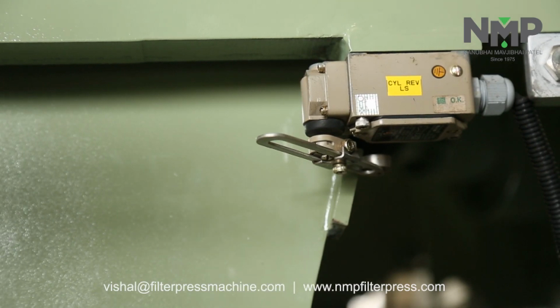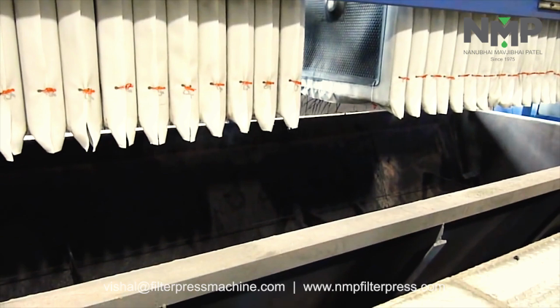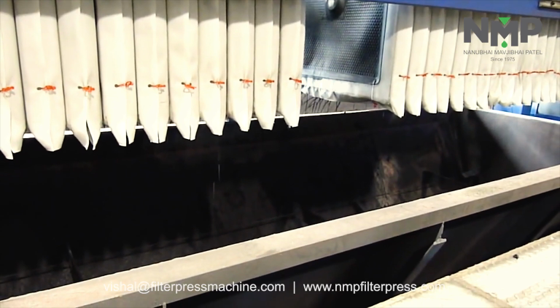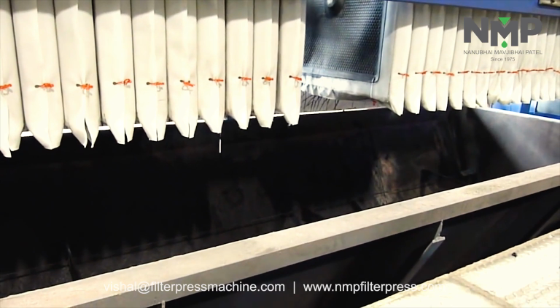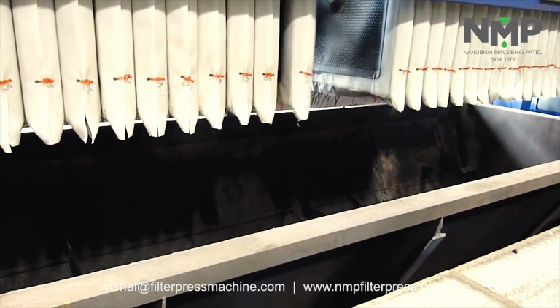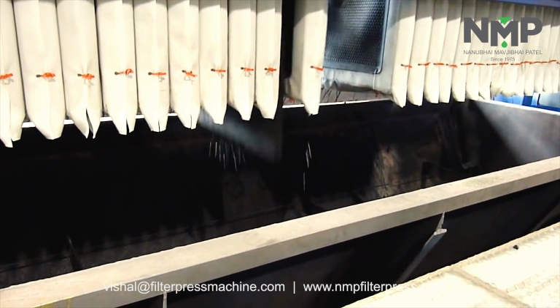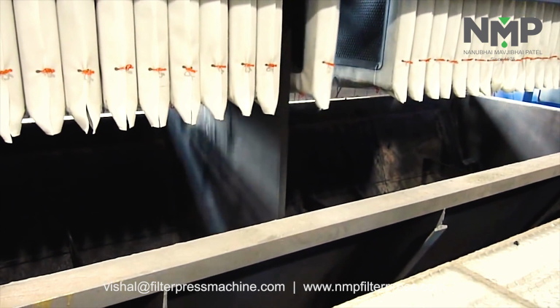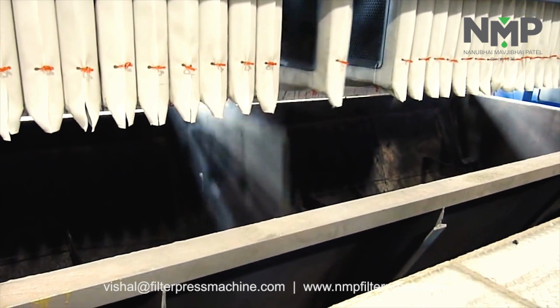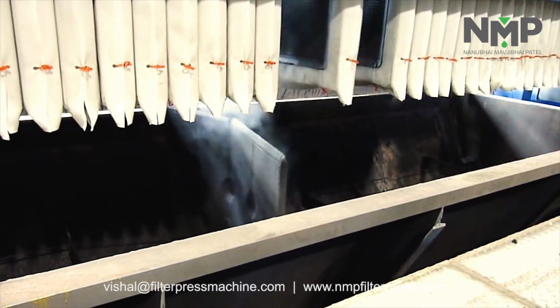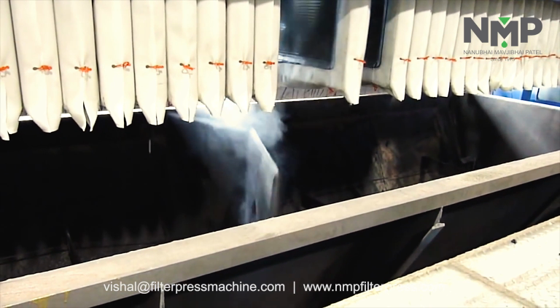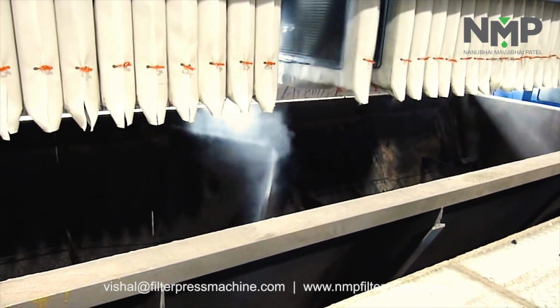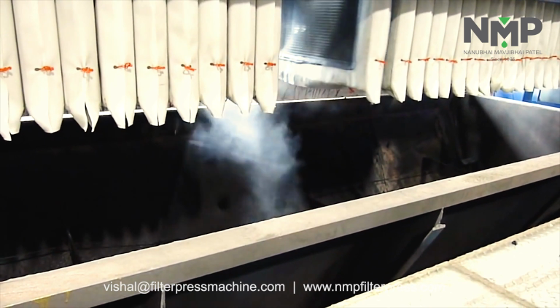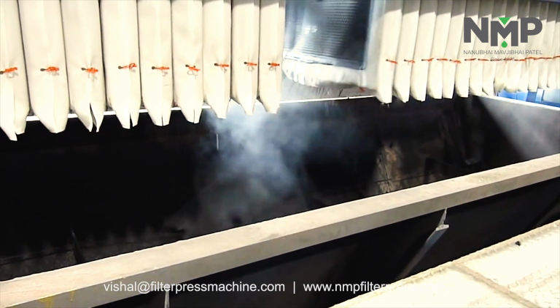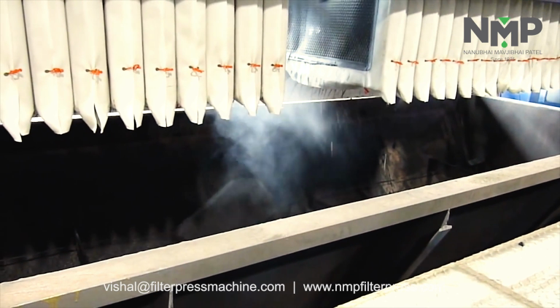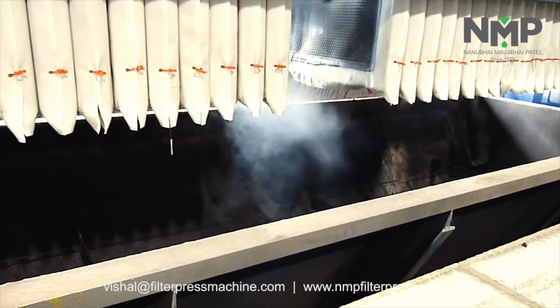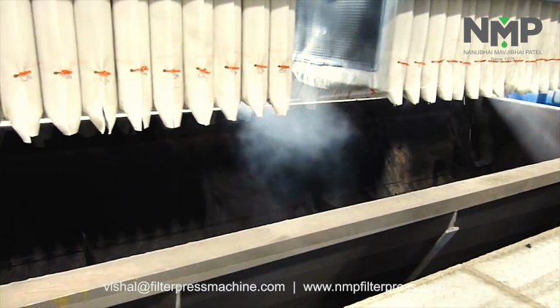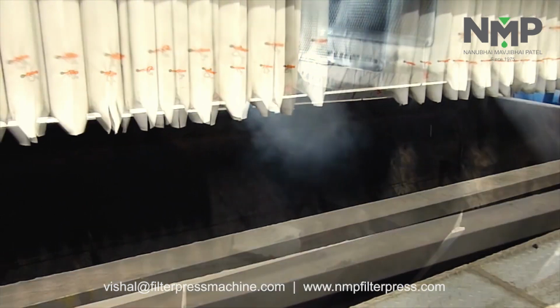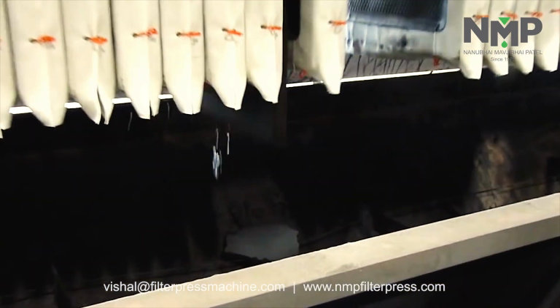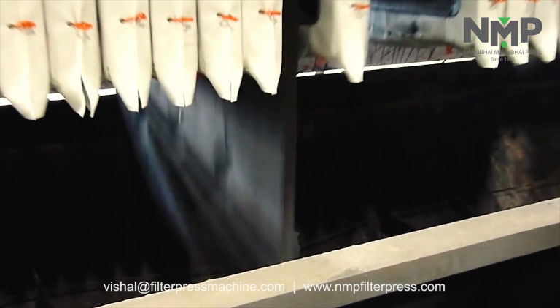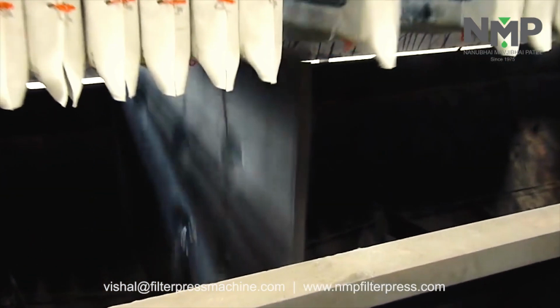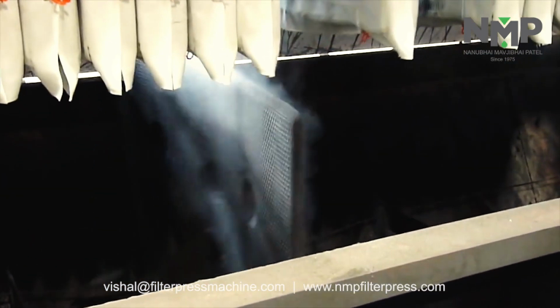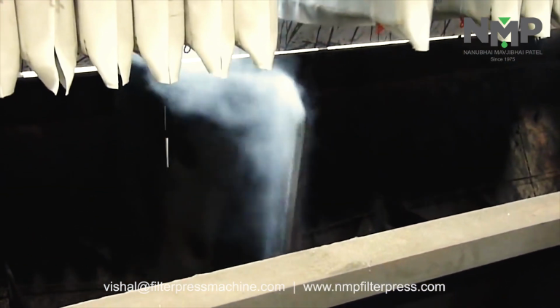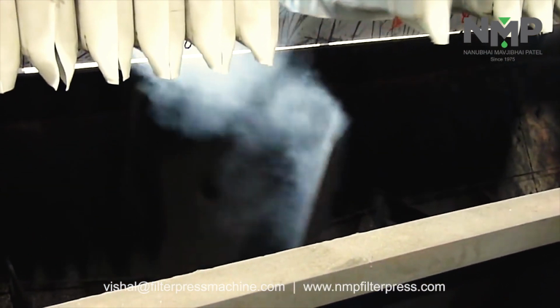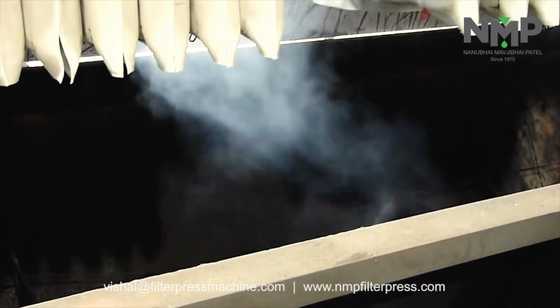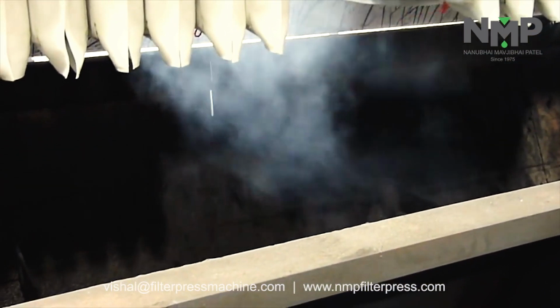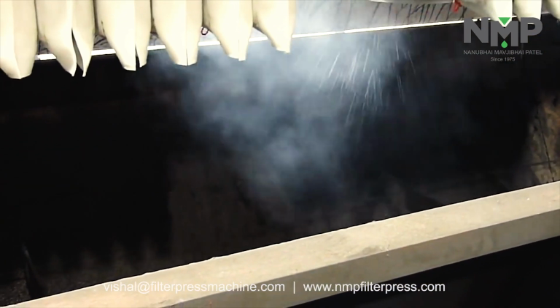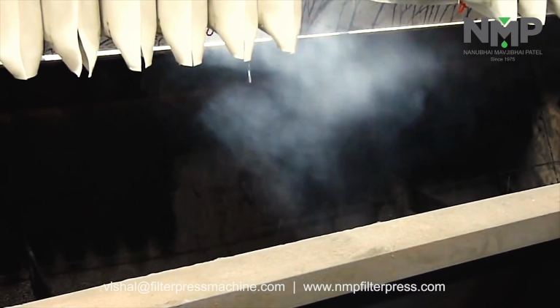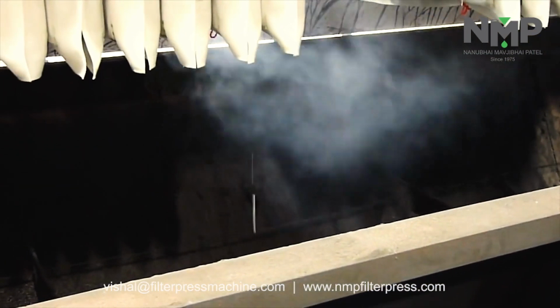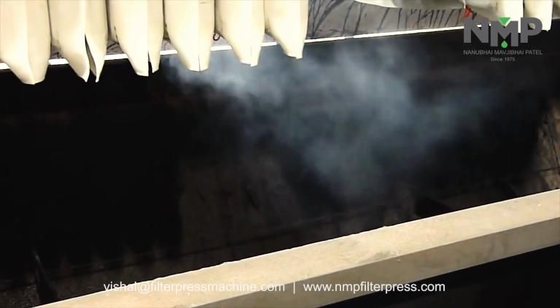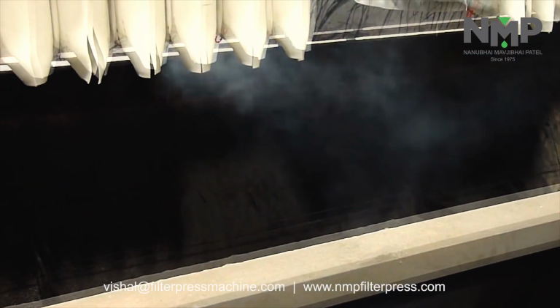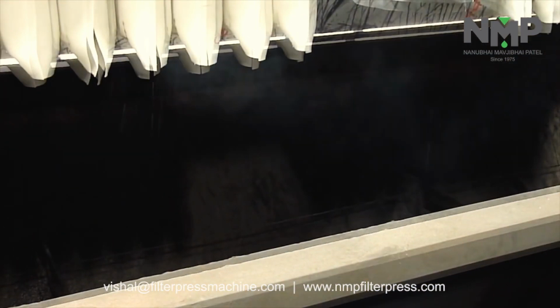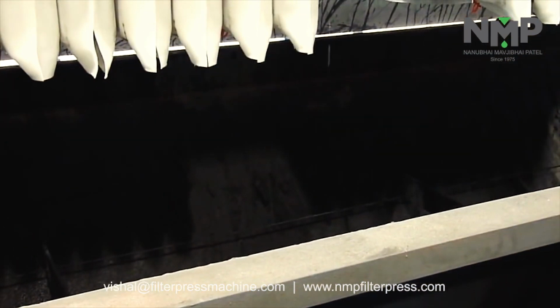After successful filtration, the cake discharge process starts fully automatically.